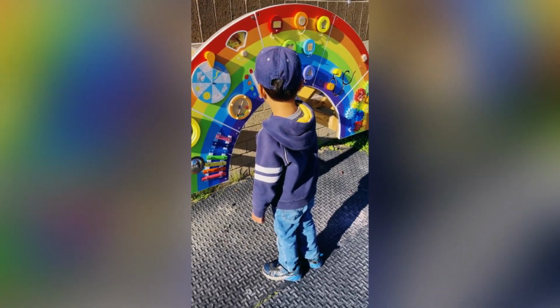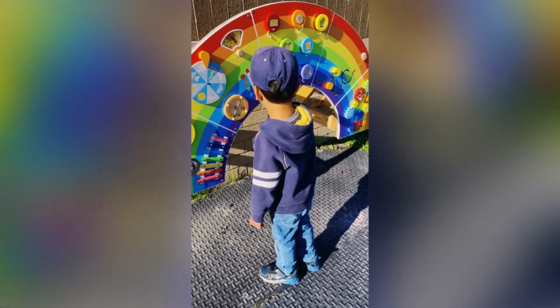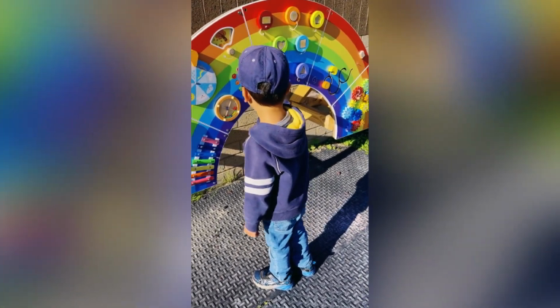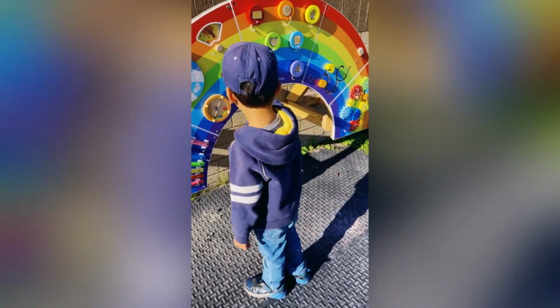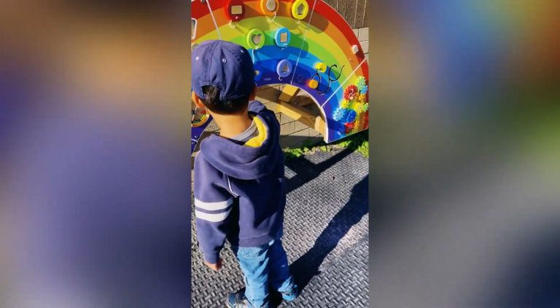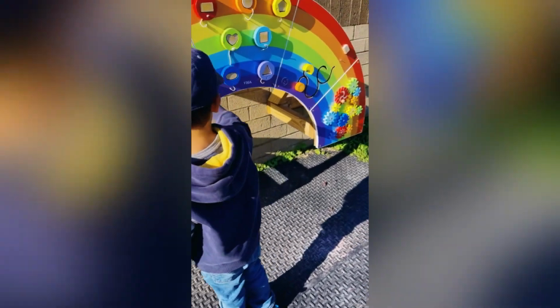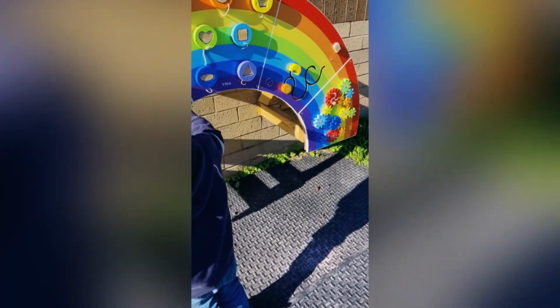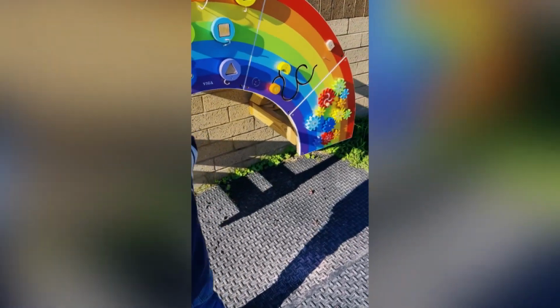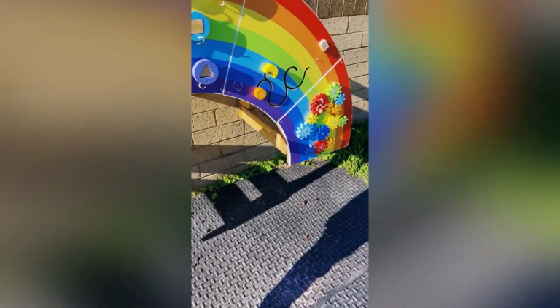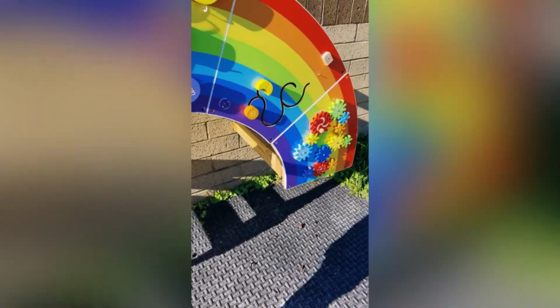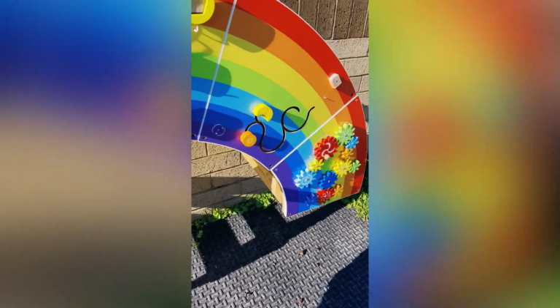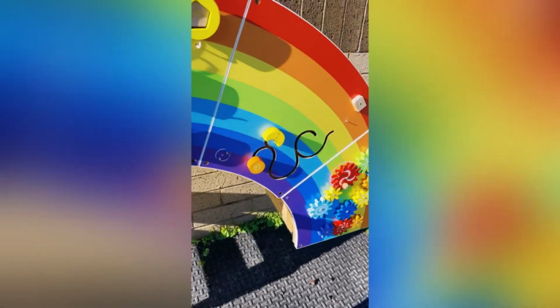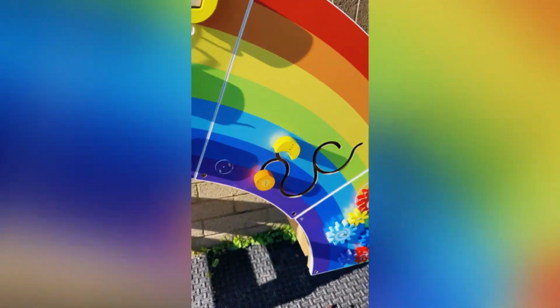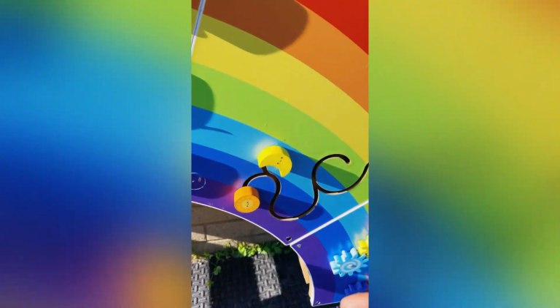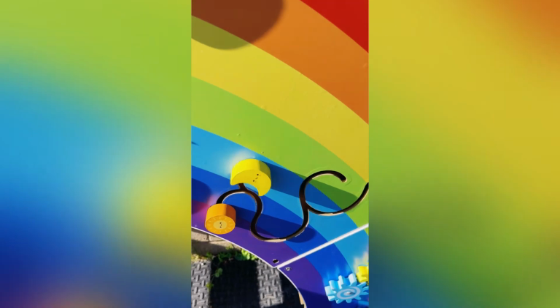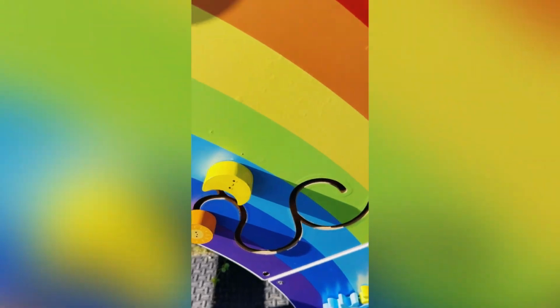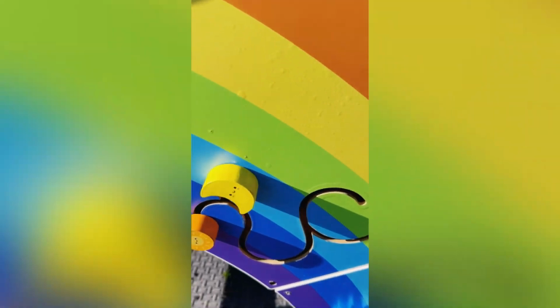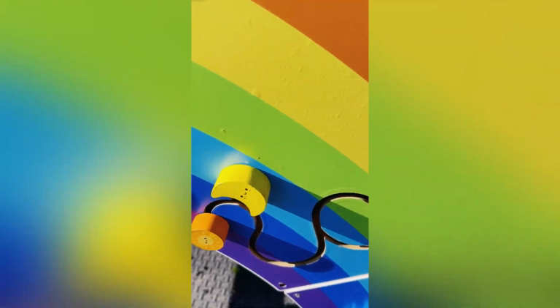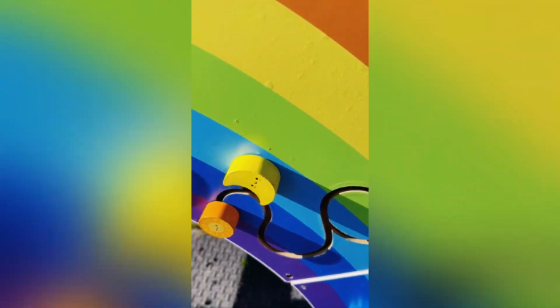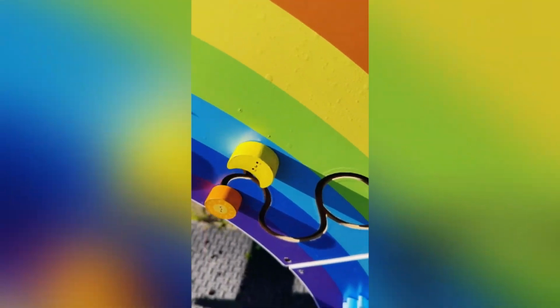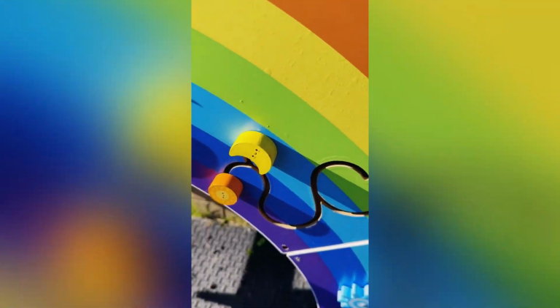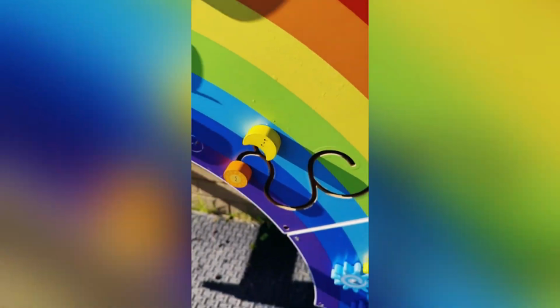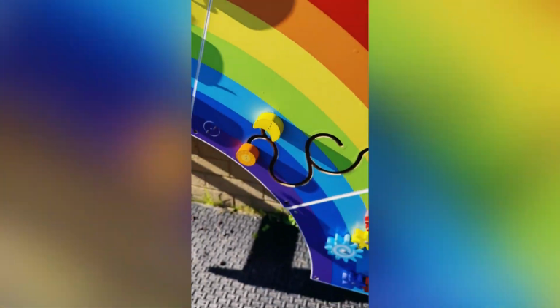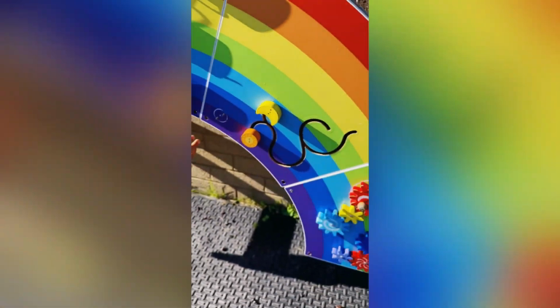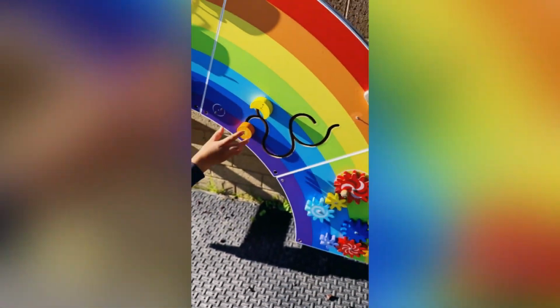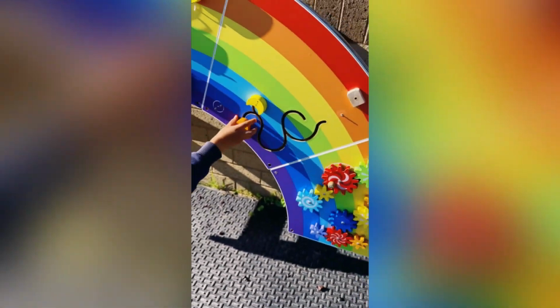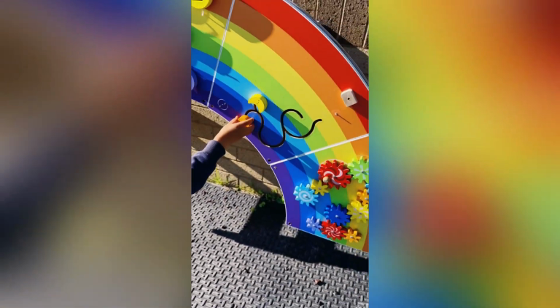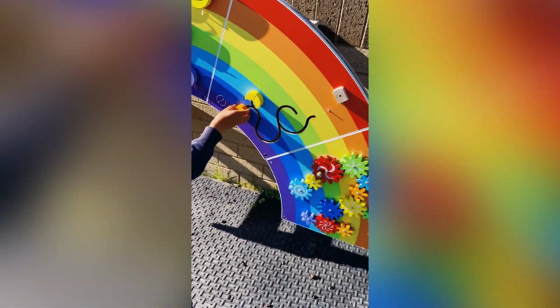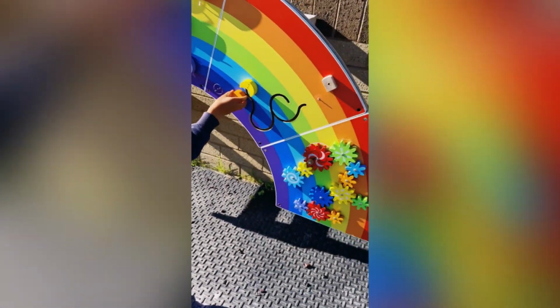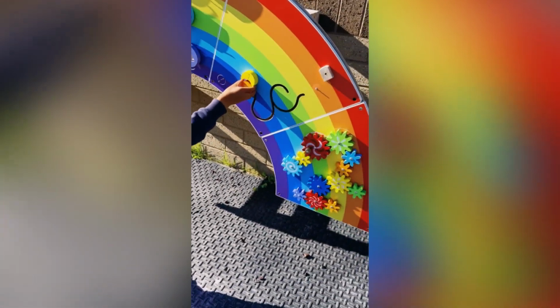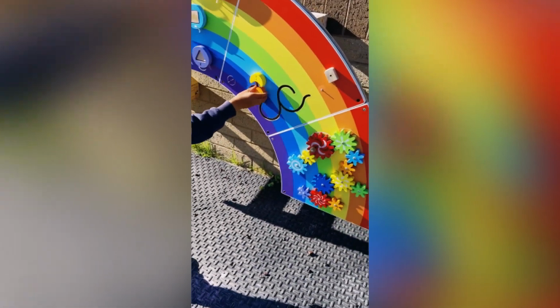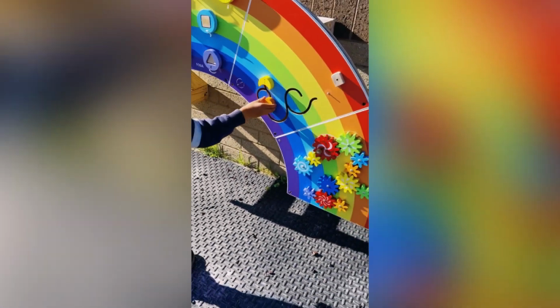I'm gonna press this one. Look, there's some gears!